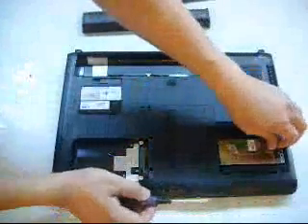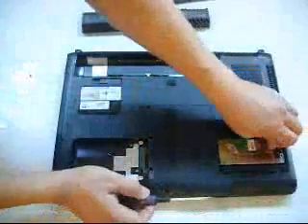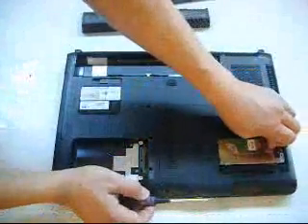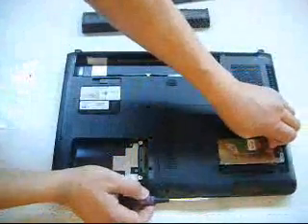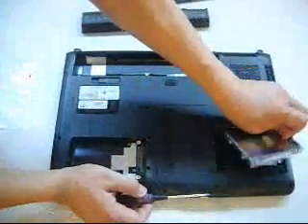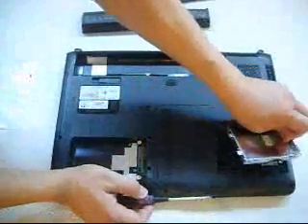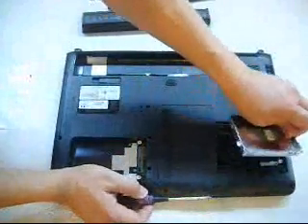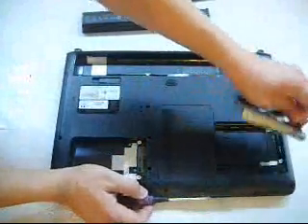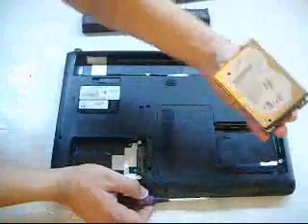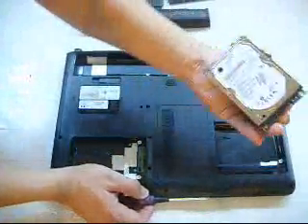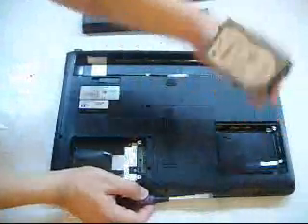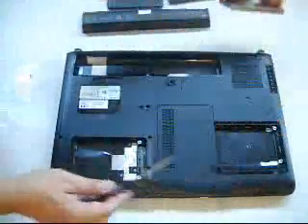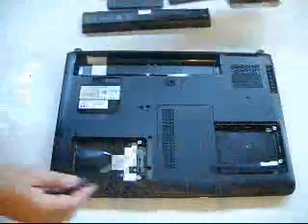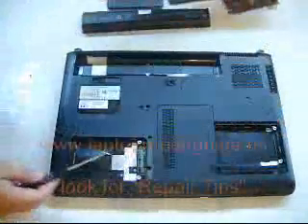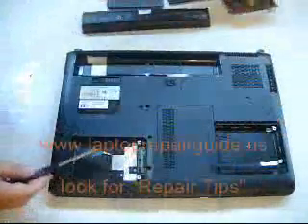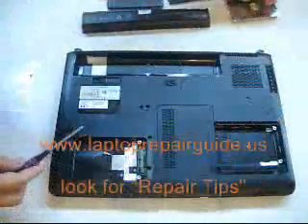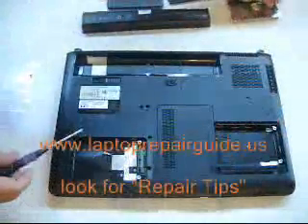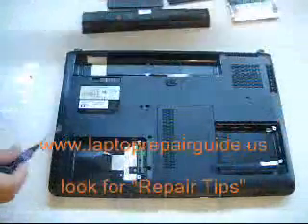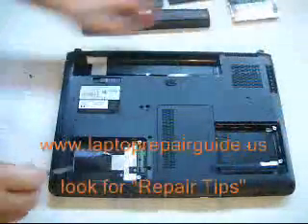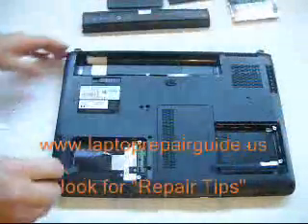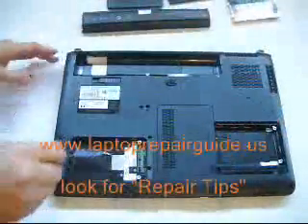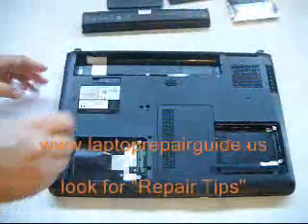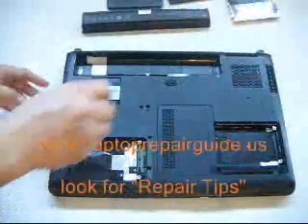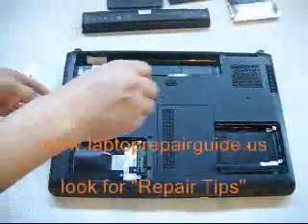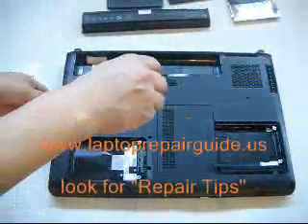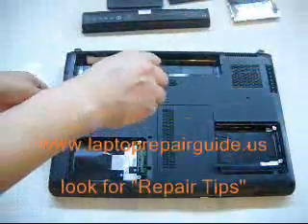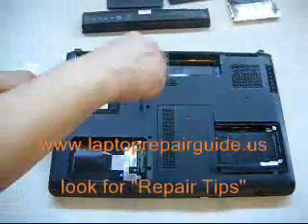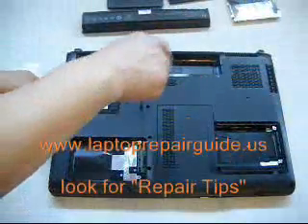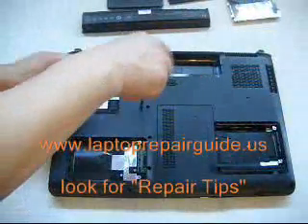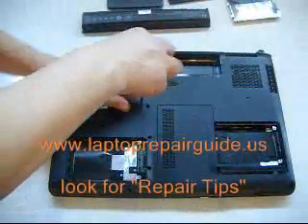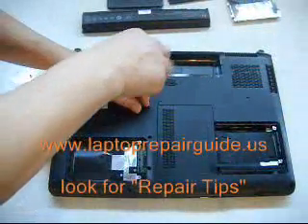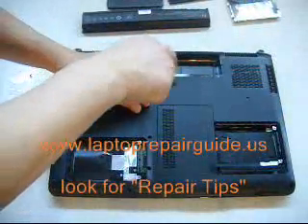Just pull this up. Hard drive. Remove the optical drive.